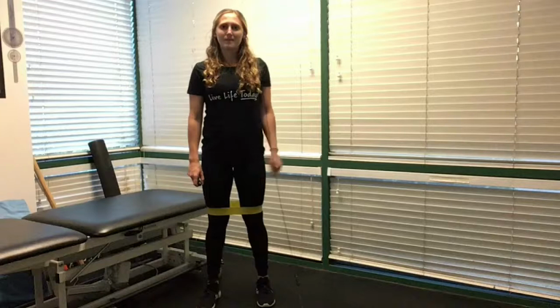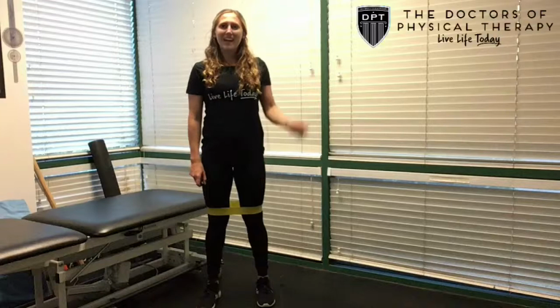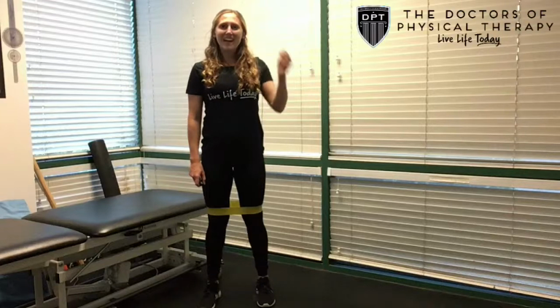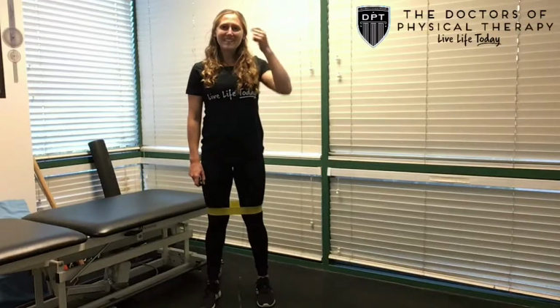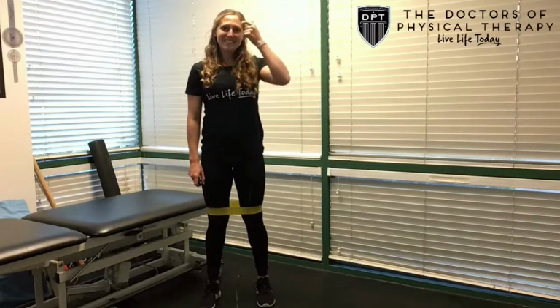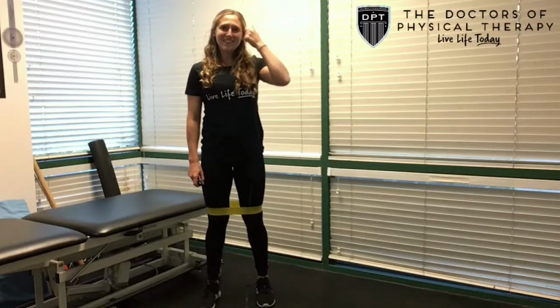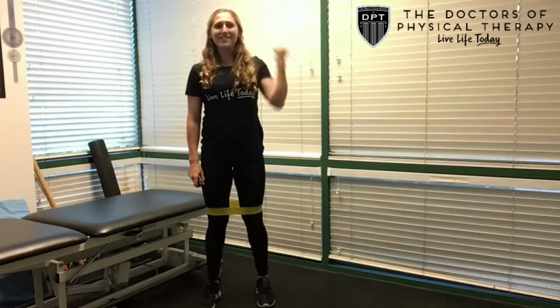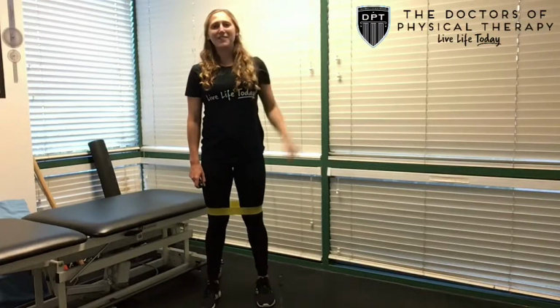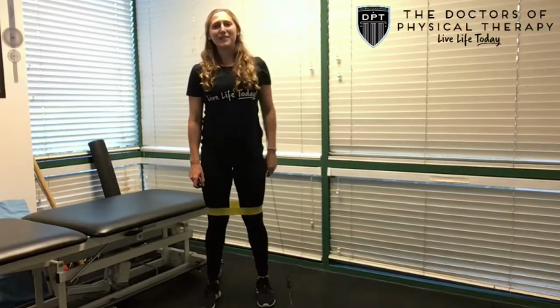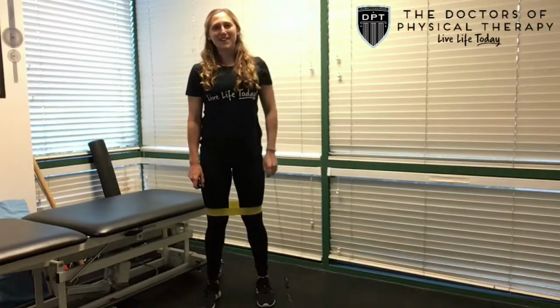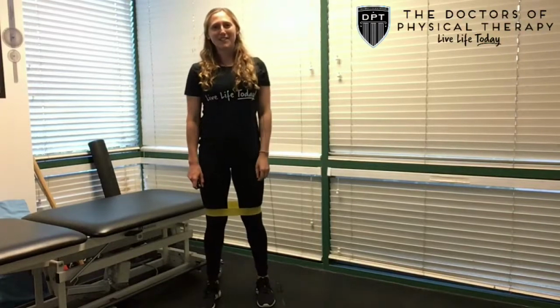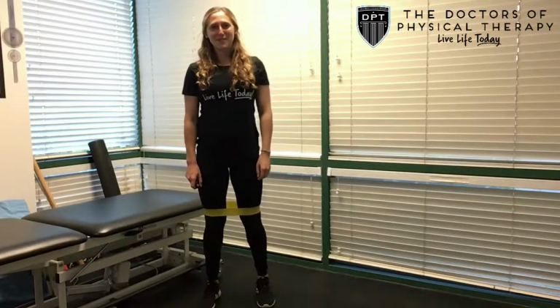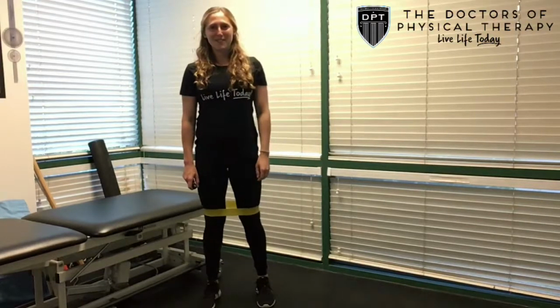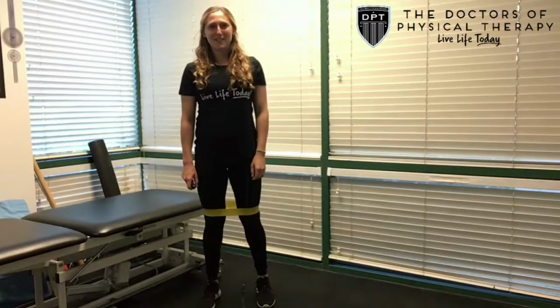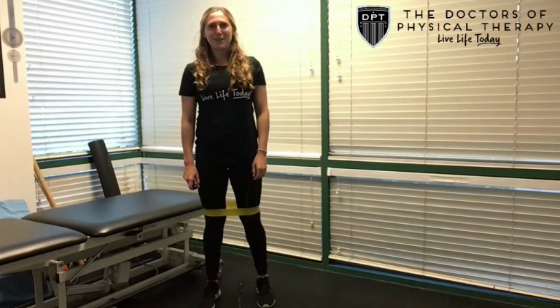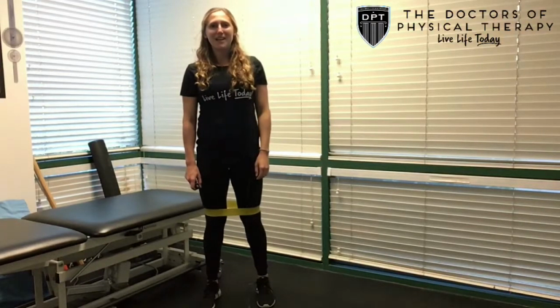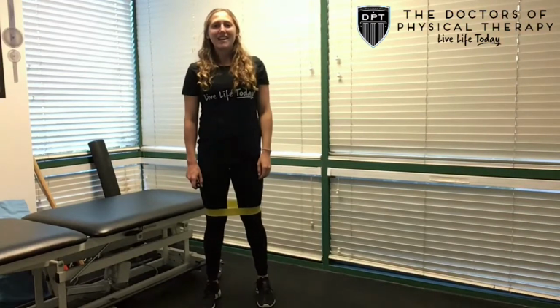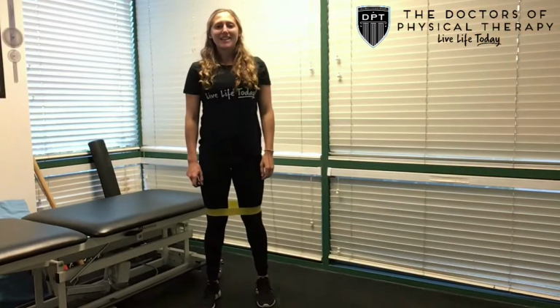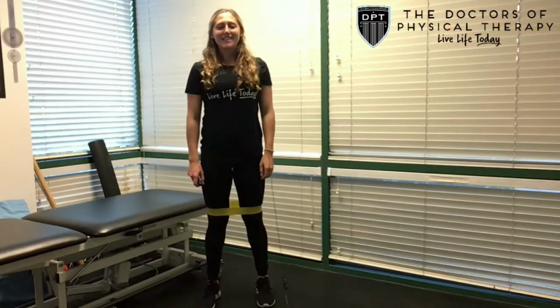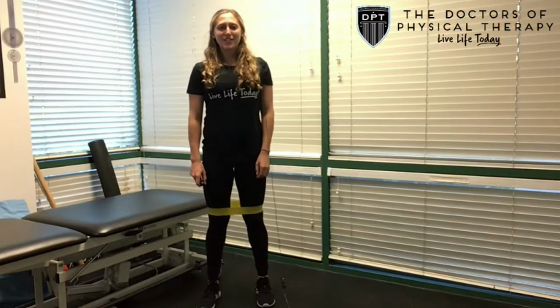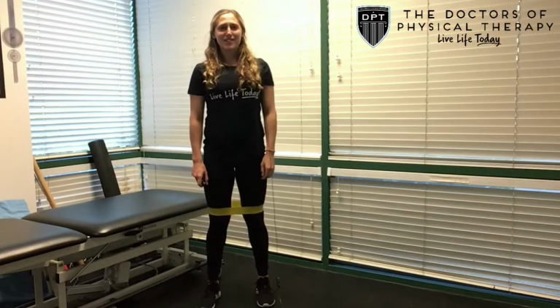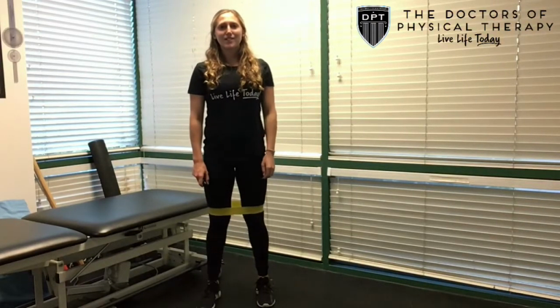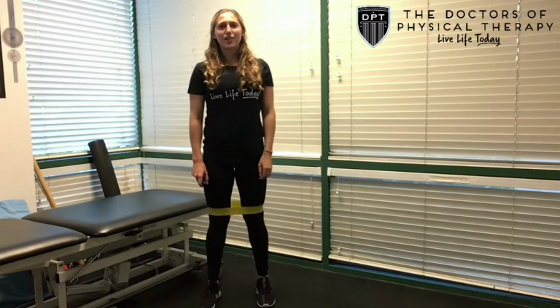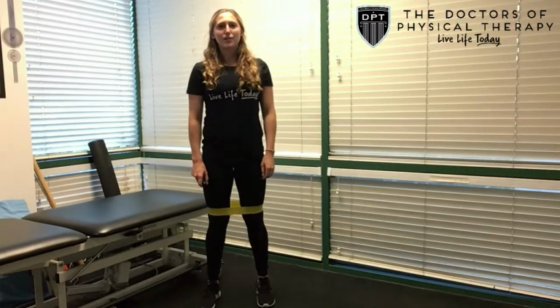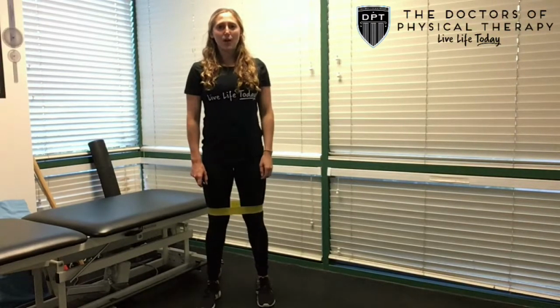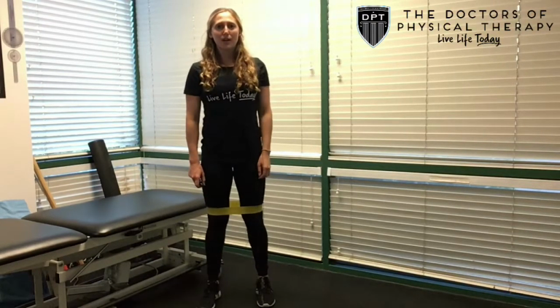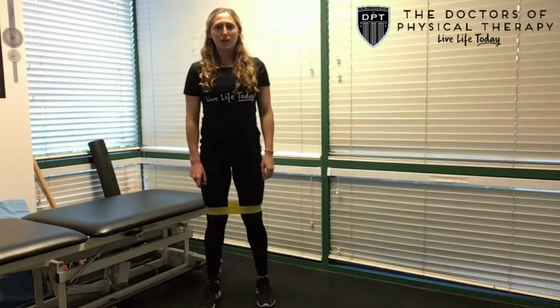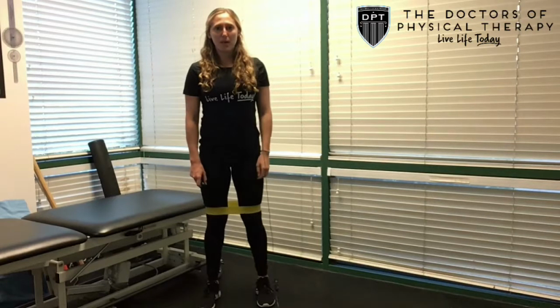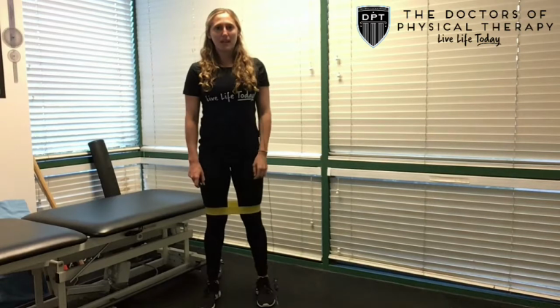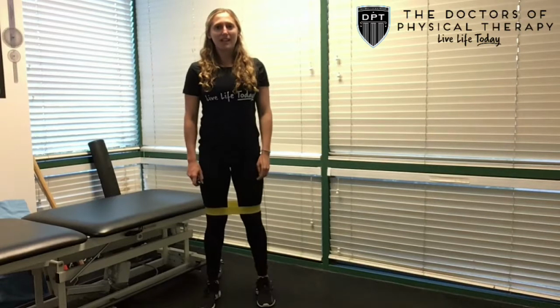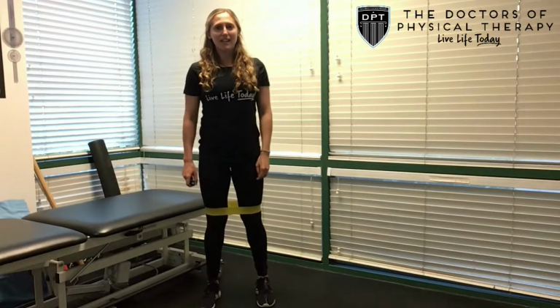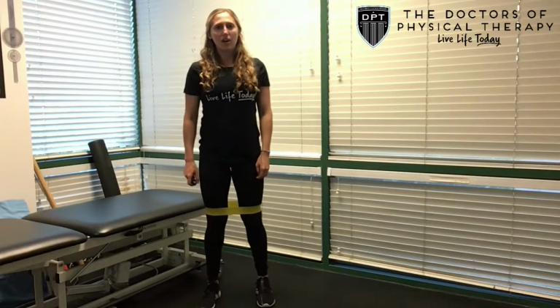Hey guys, Dr. Steph here with the Doctors of Physical Therapy. This exercise is called Squat with Band ER.